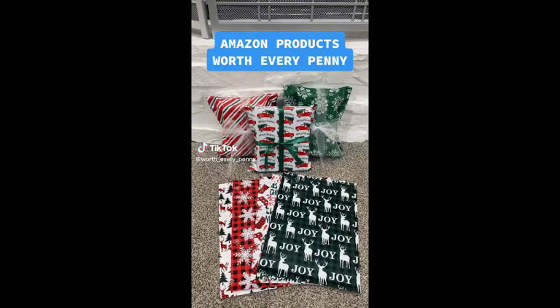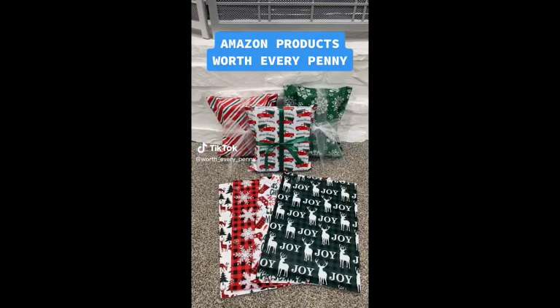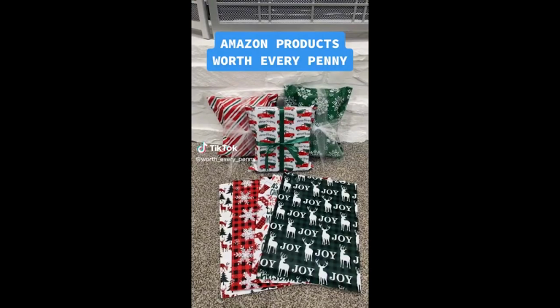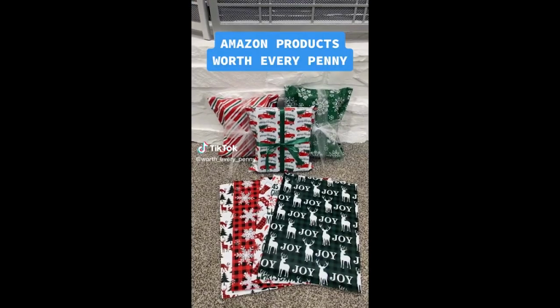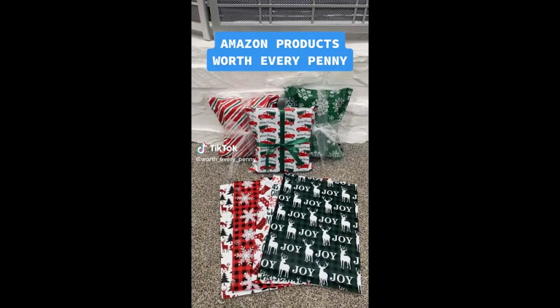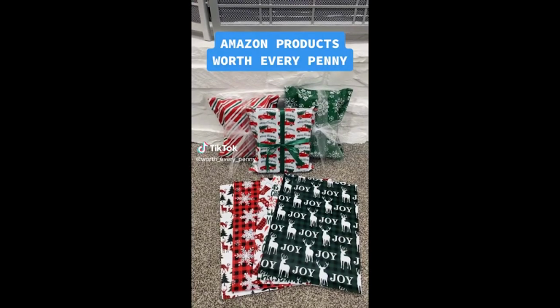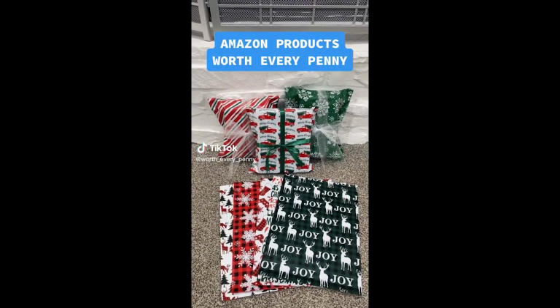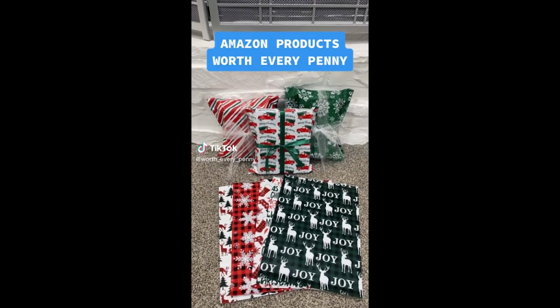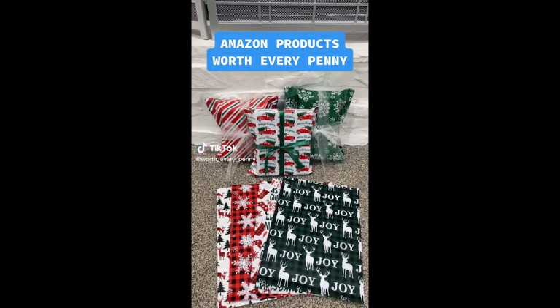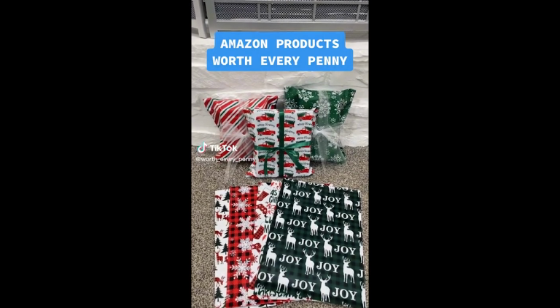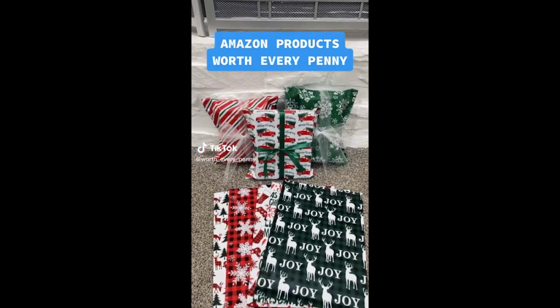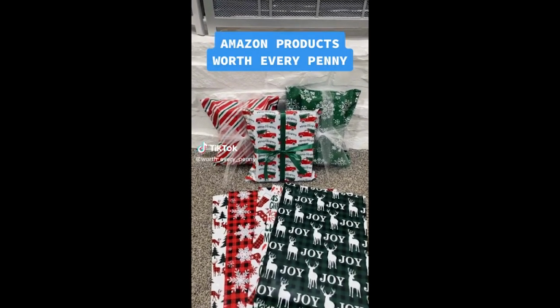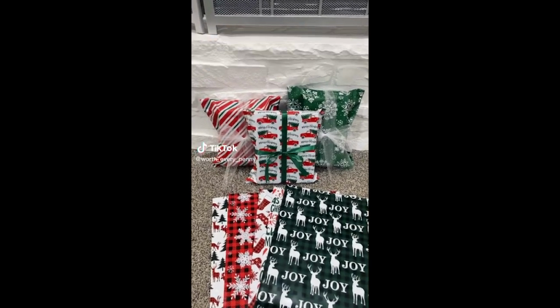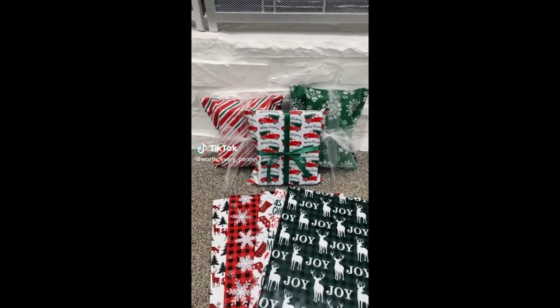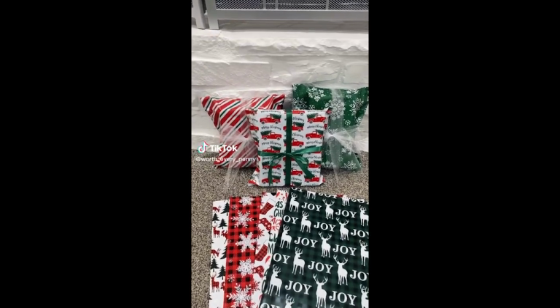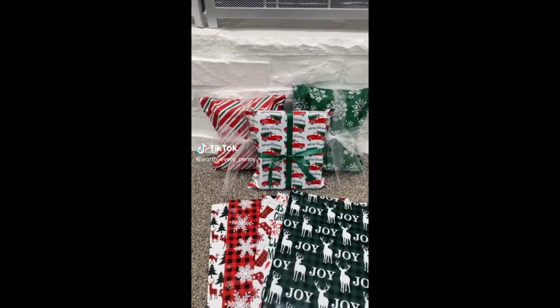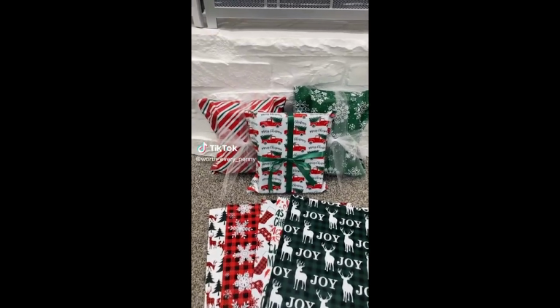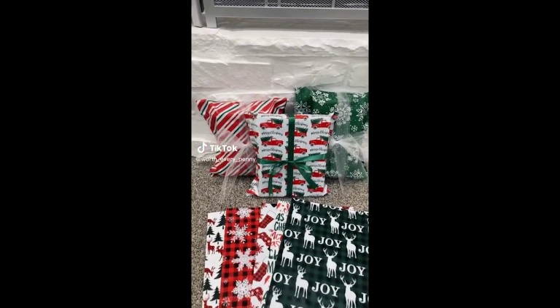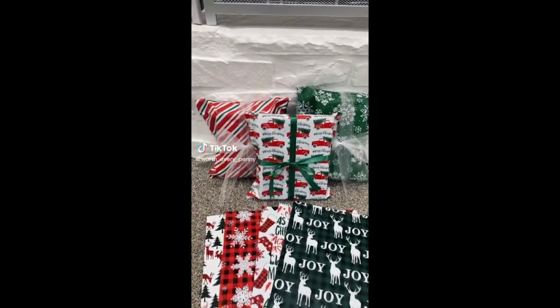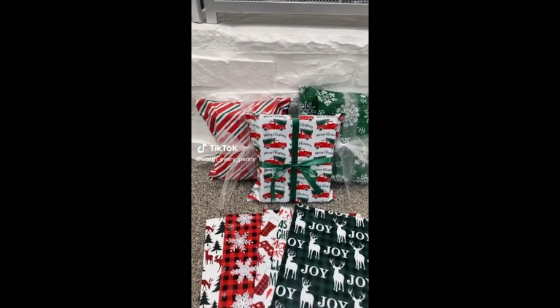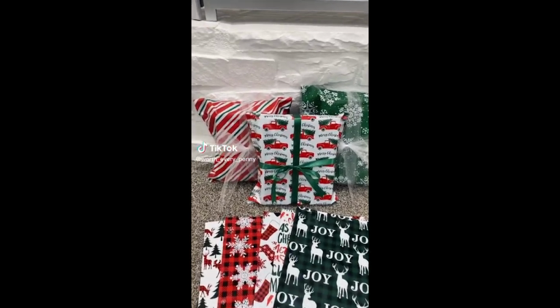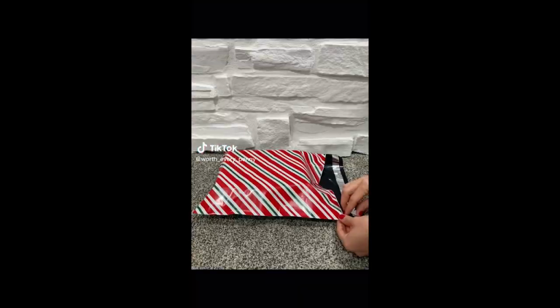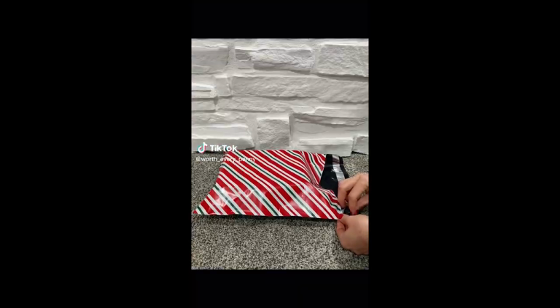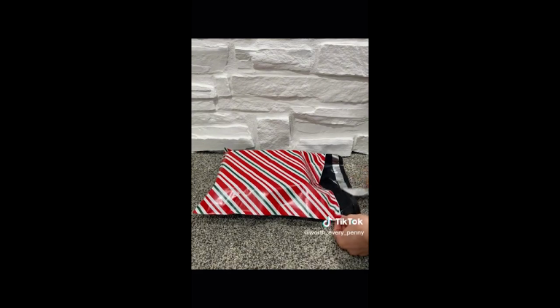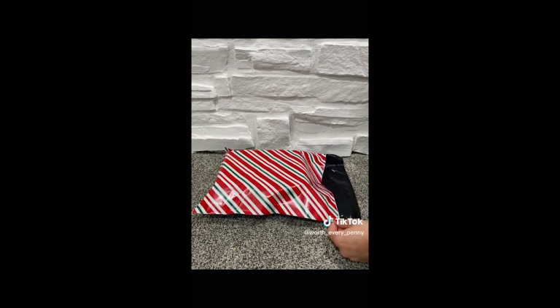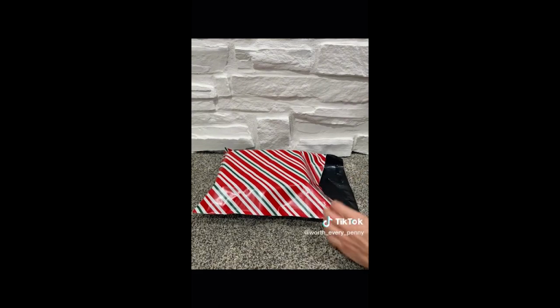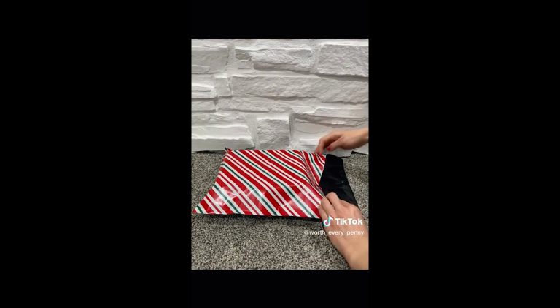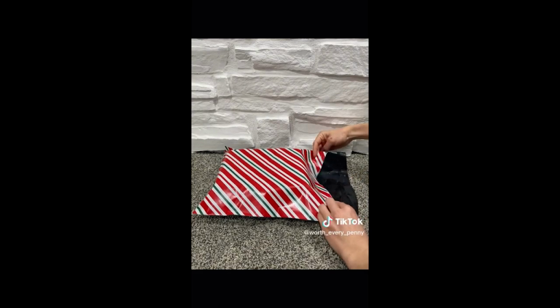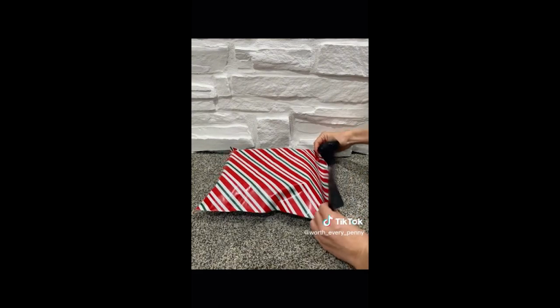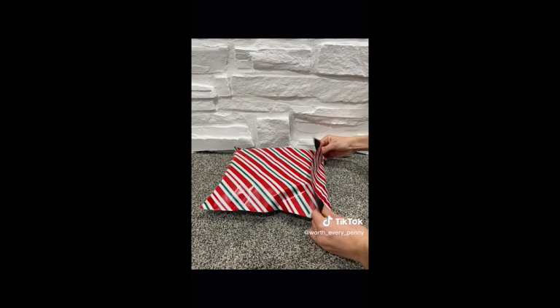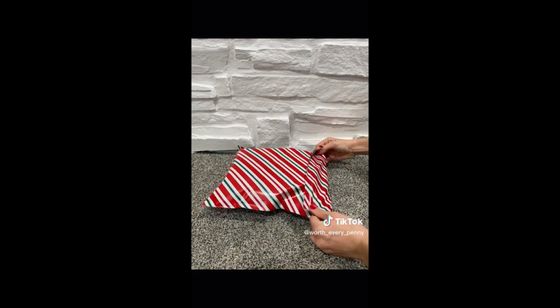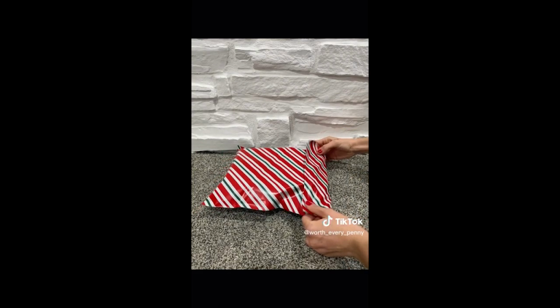Amazon products that have been worth every penny. These Christmas-themed self-sealing envelopes make any last-minute gift wrapping quick and easy.